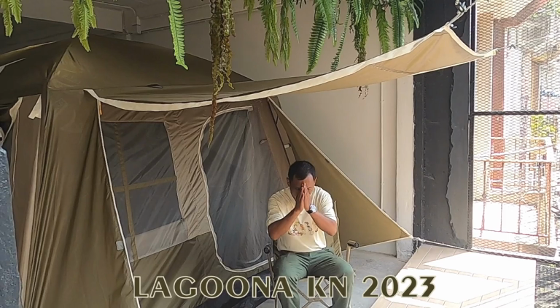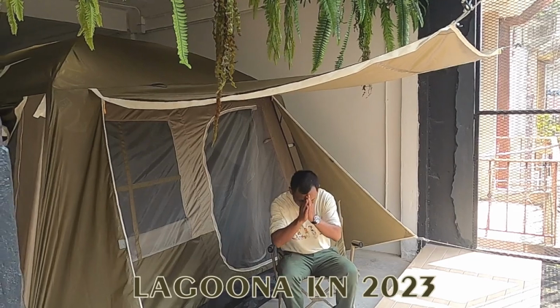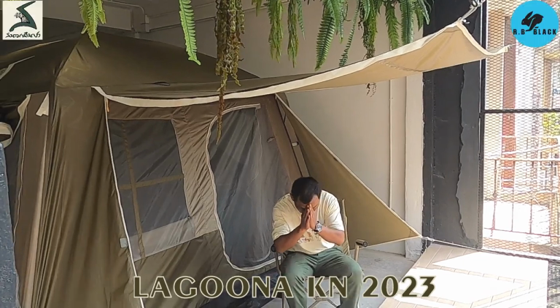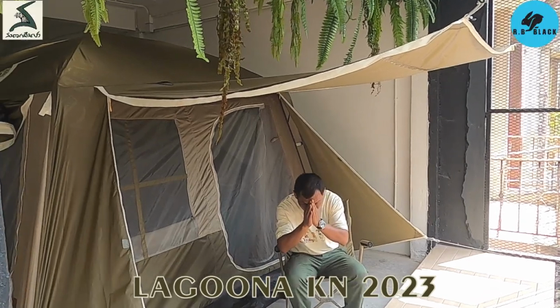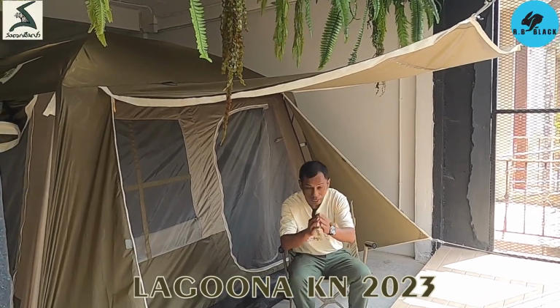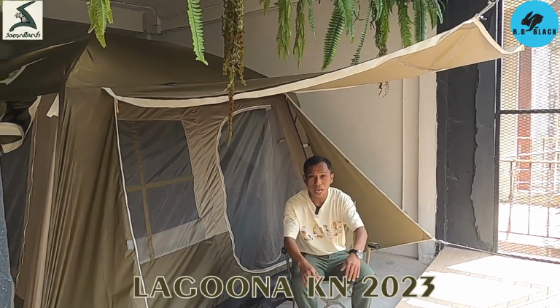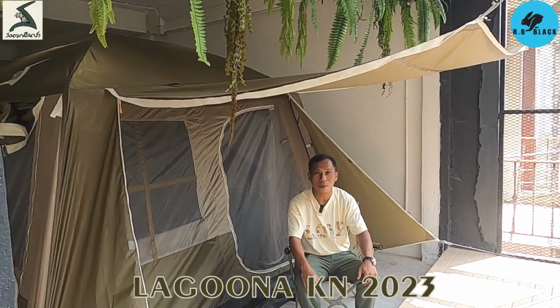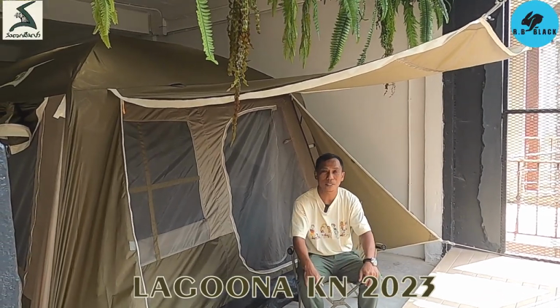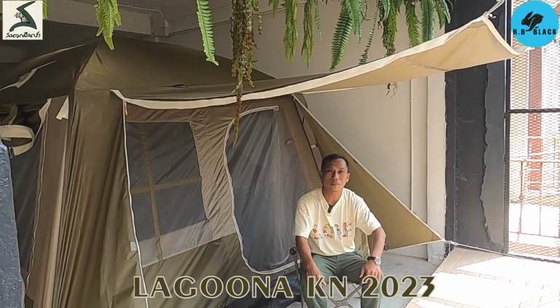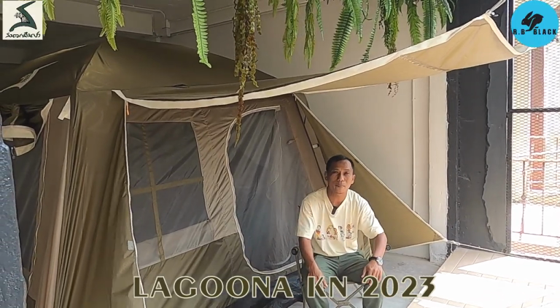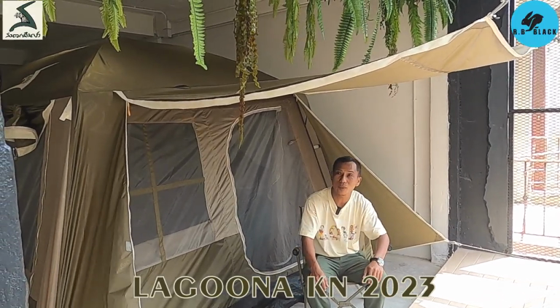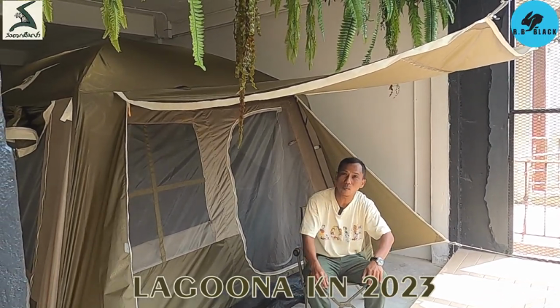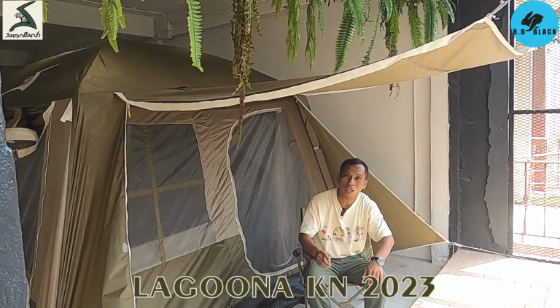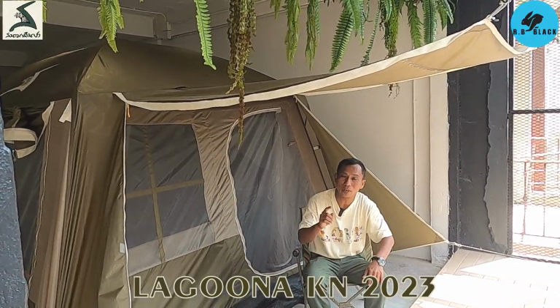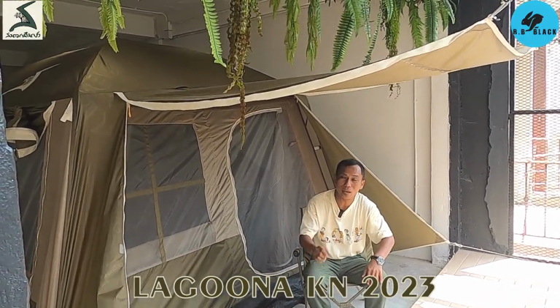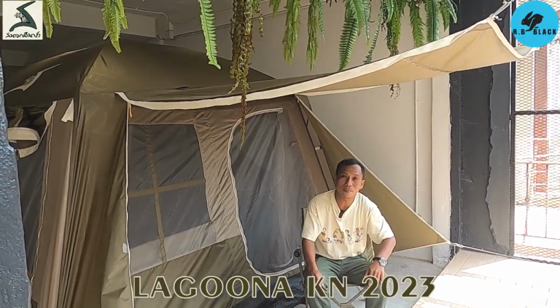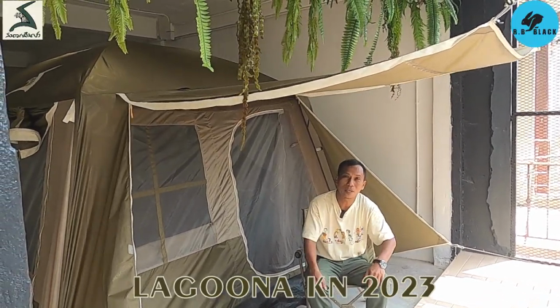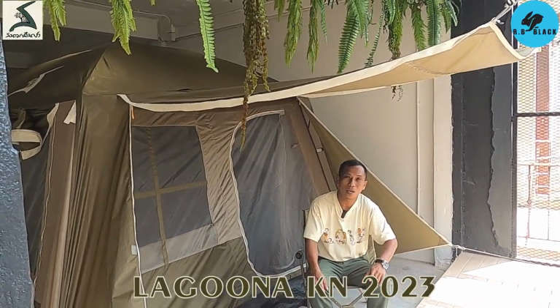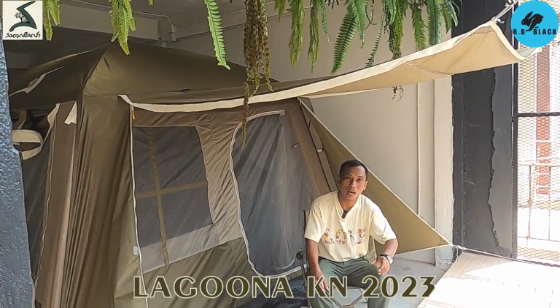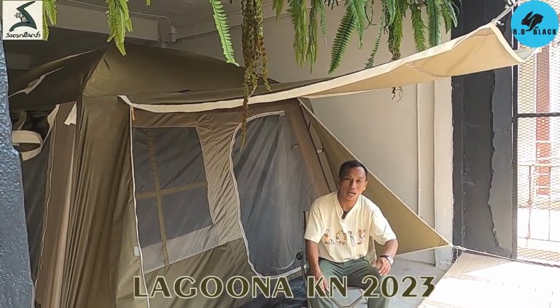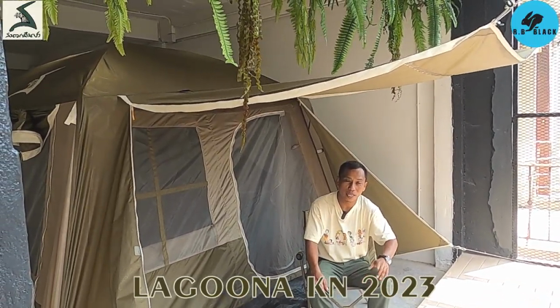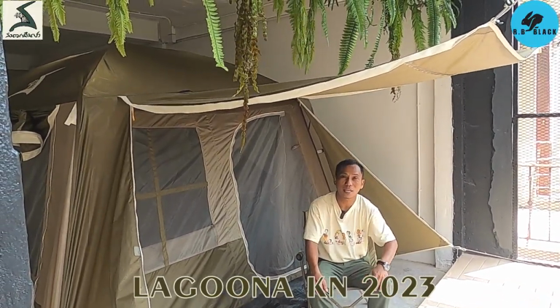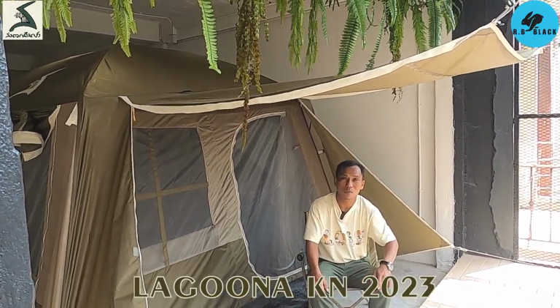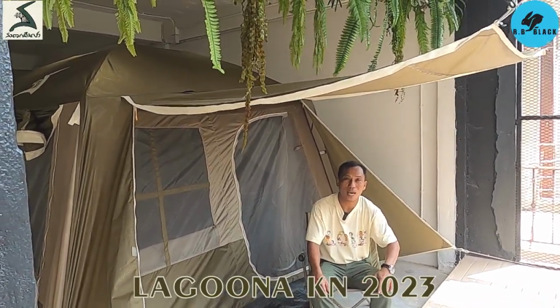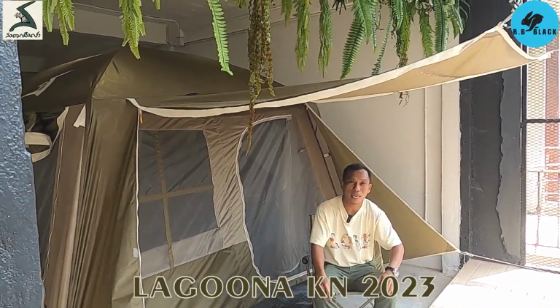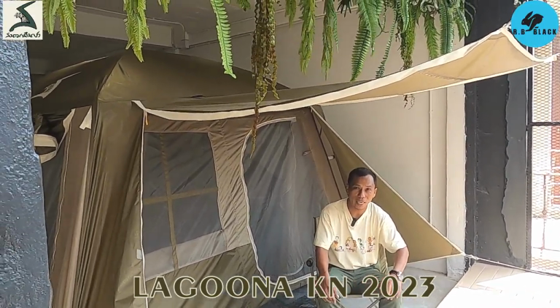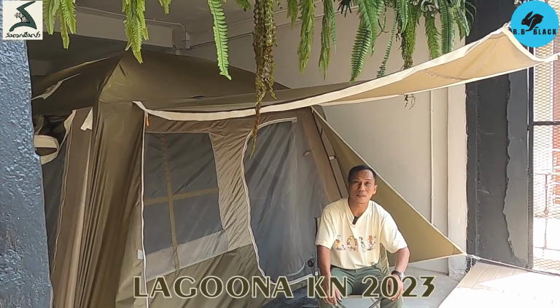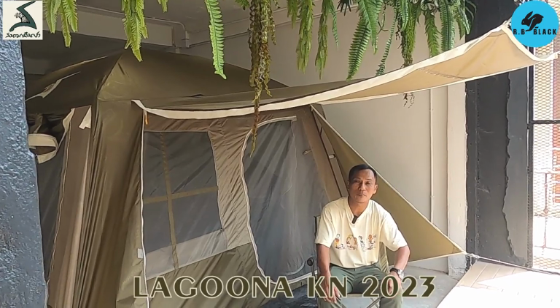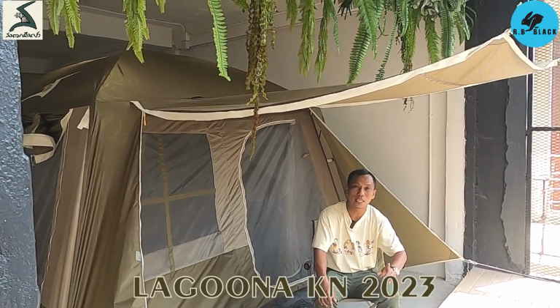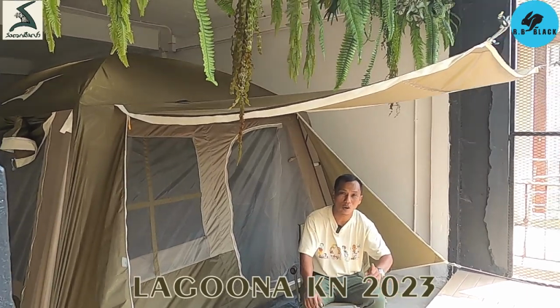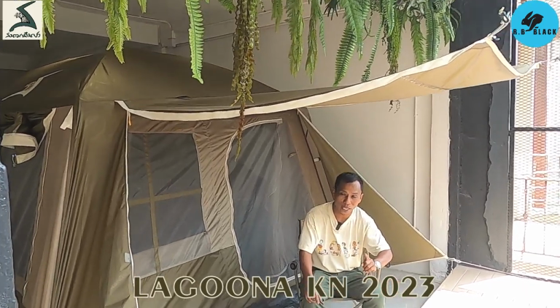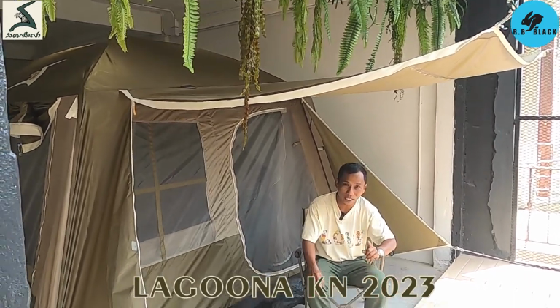Hello, for this video, I'm going to design the TENT LAGUNA KN 2023.